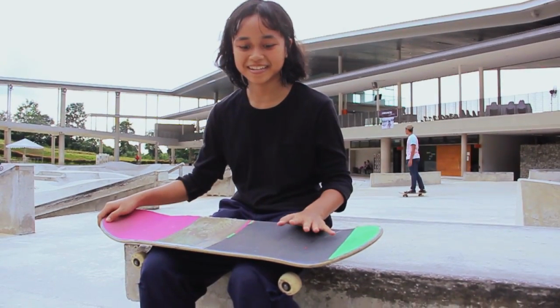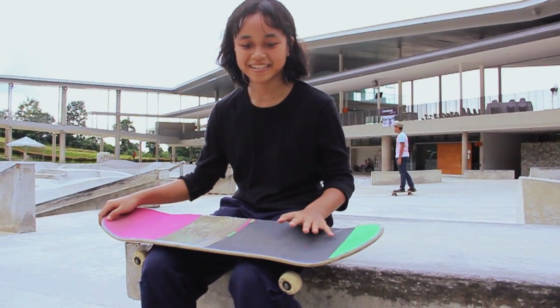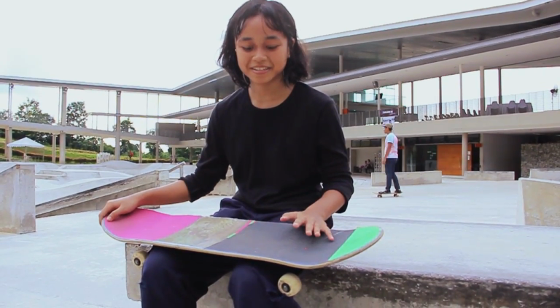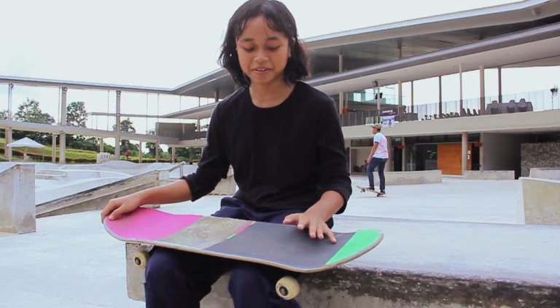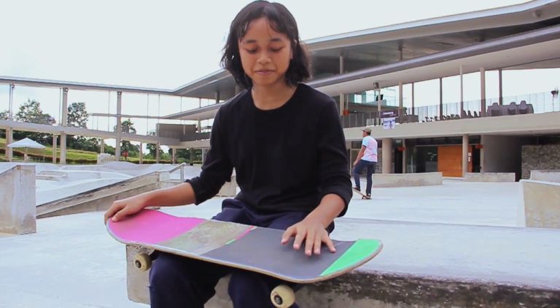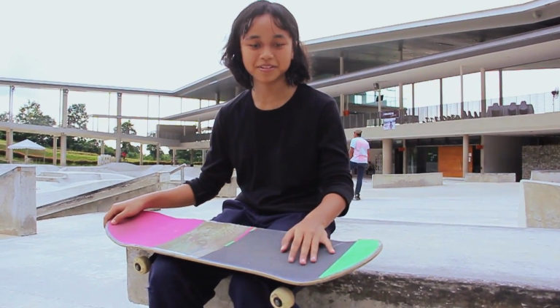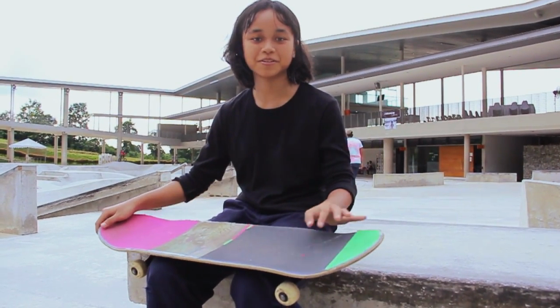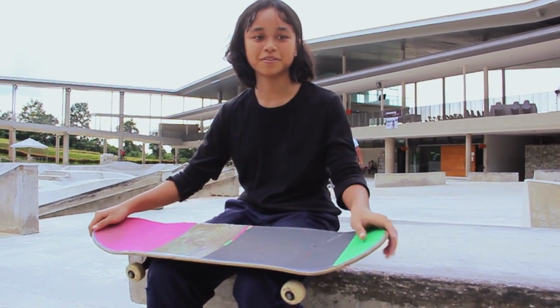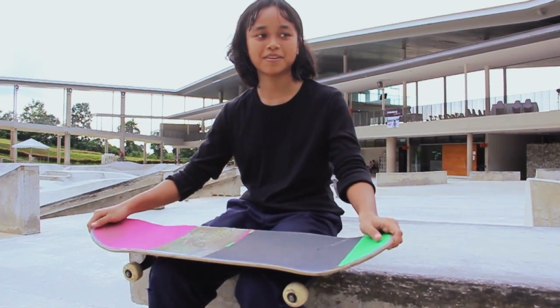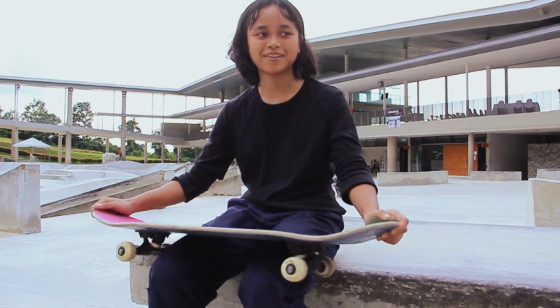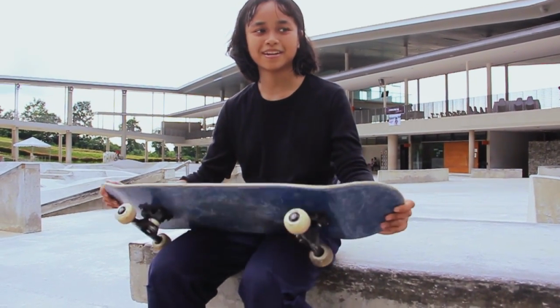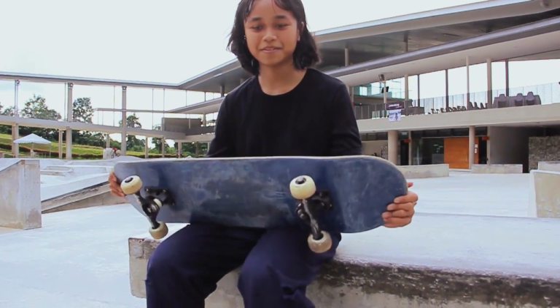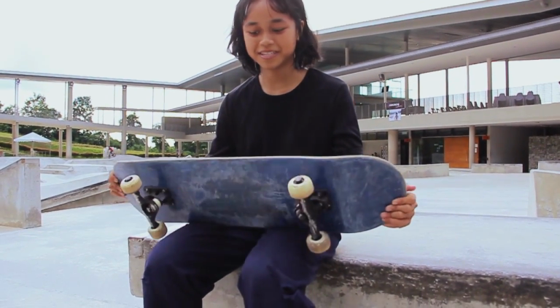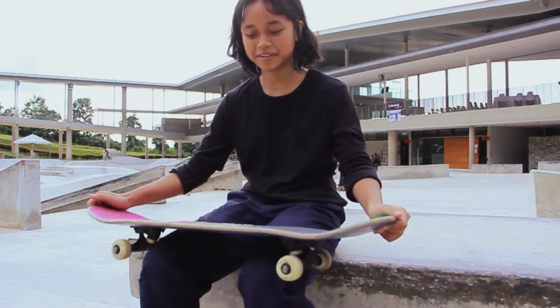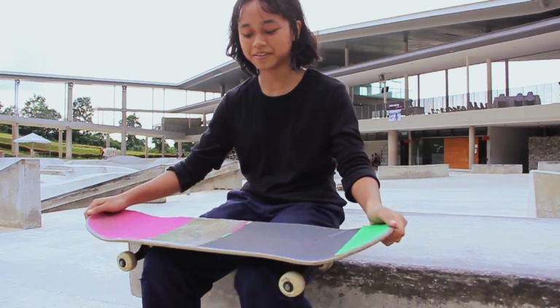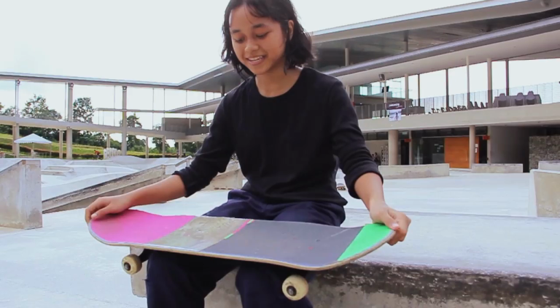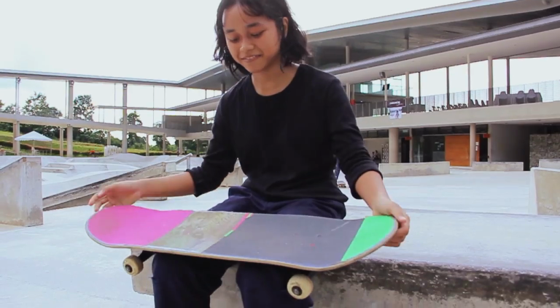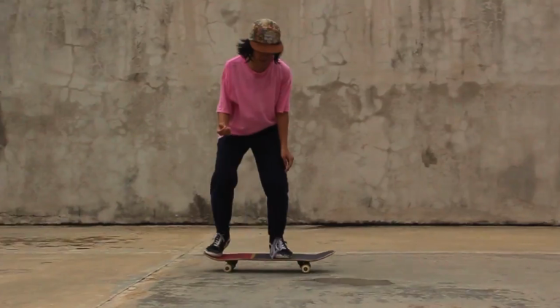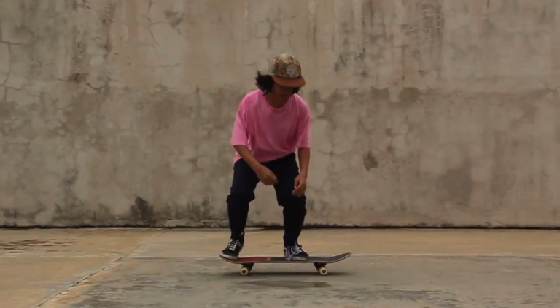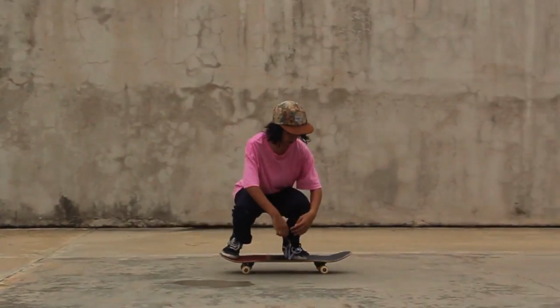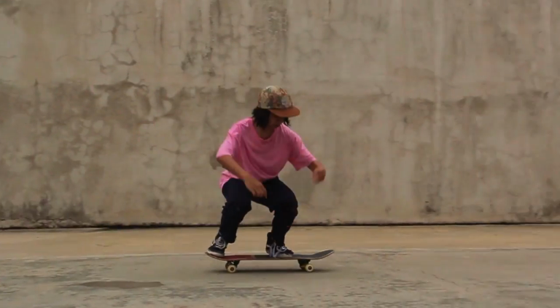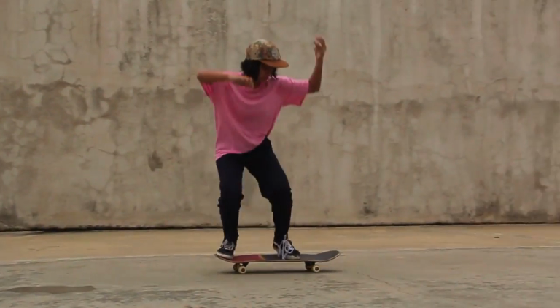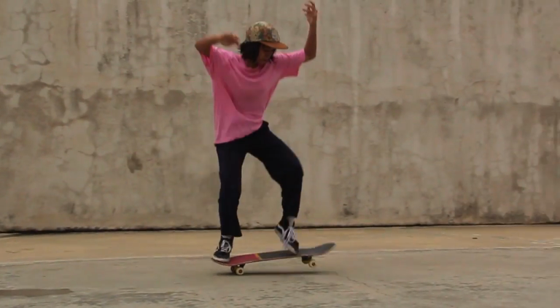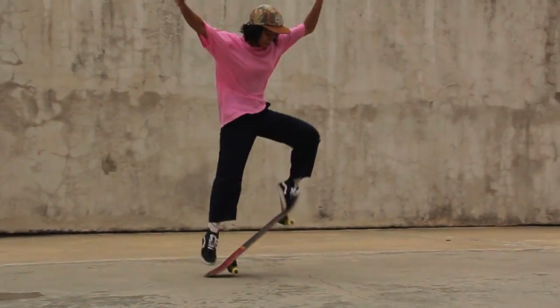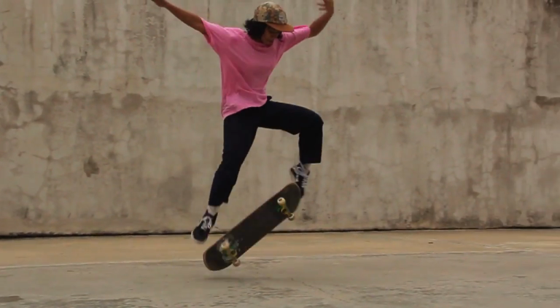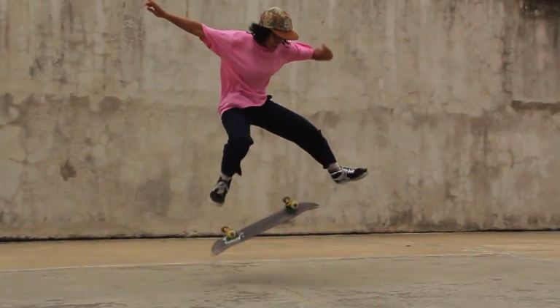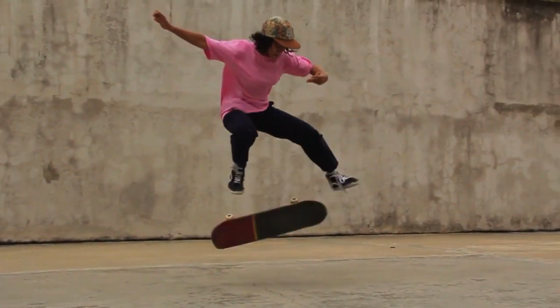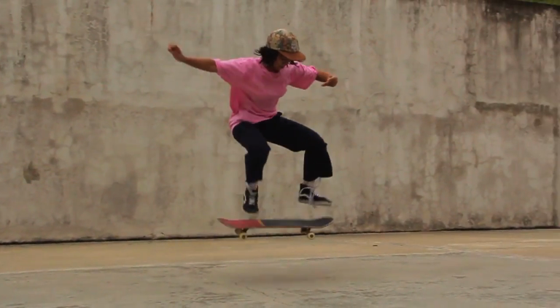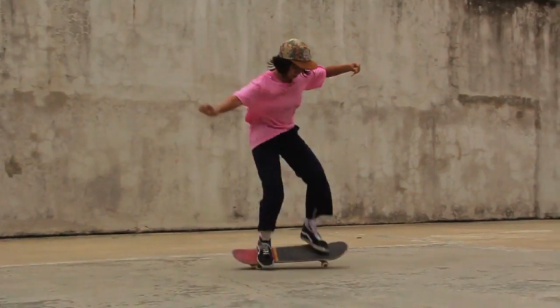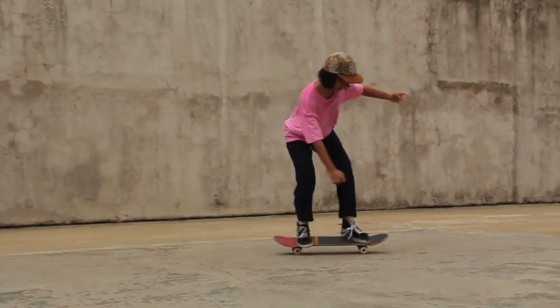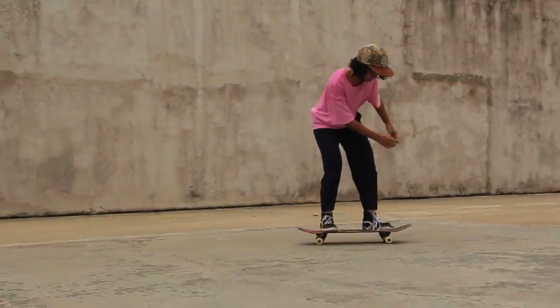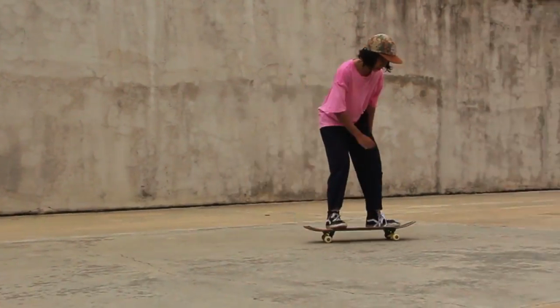Hi, today I'm going to explain how to kickflip.